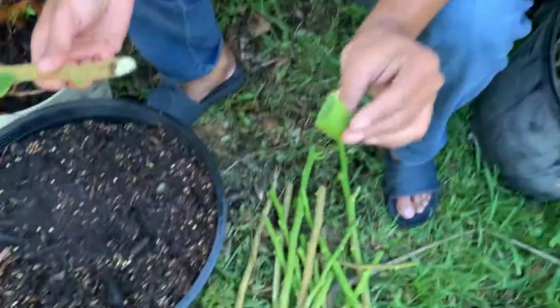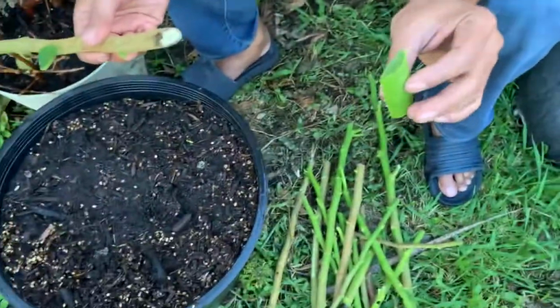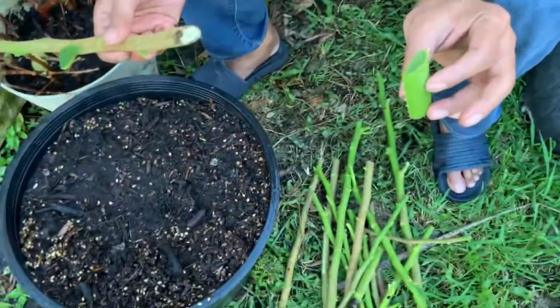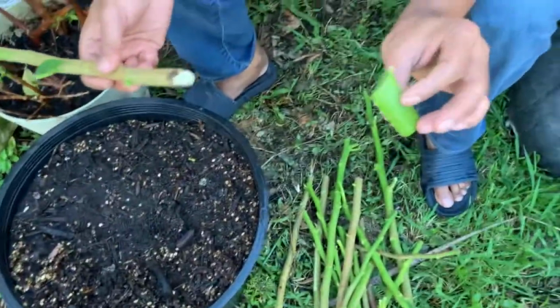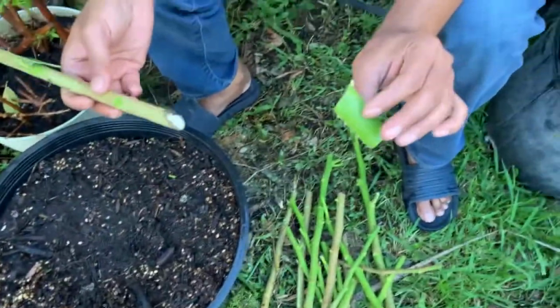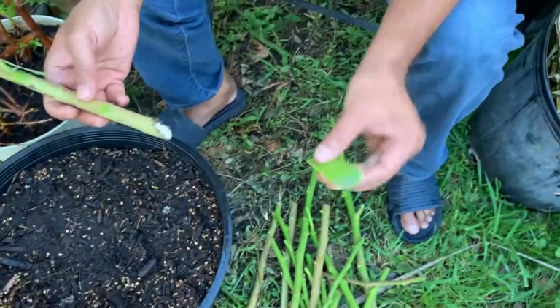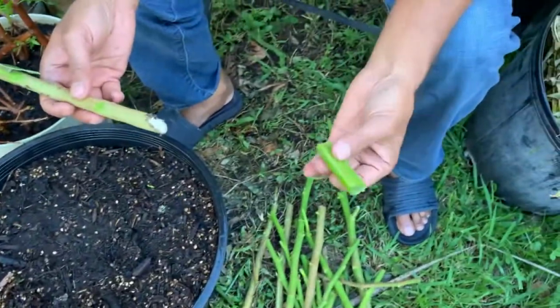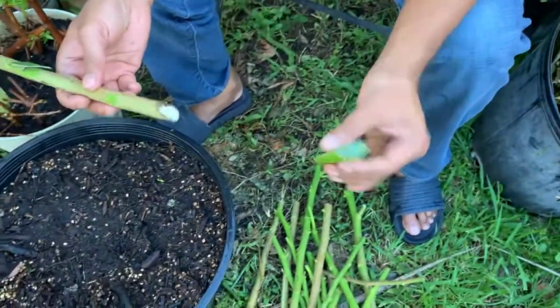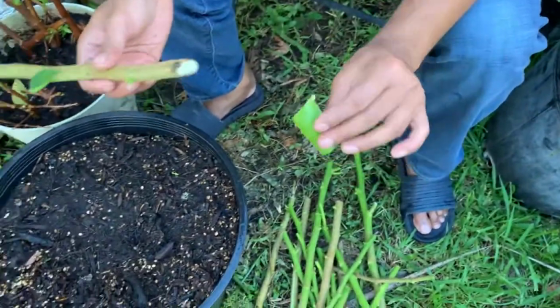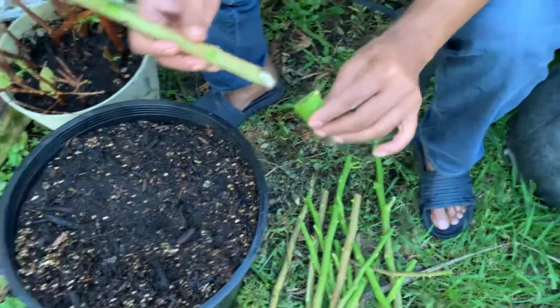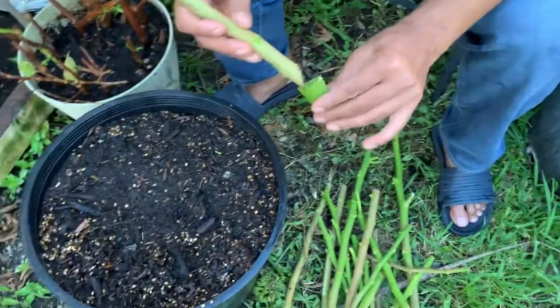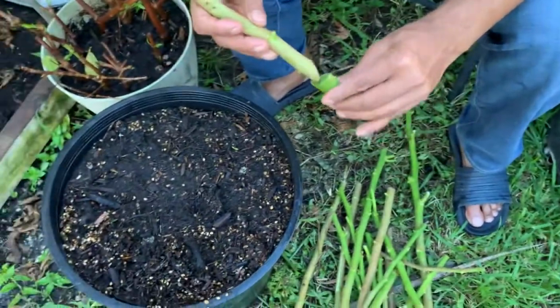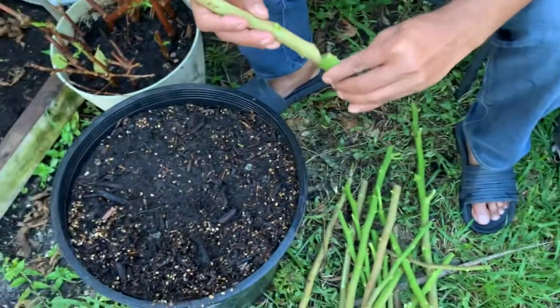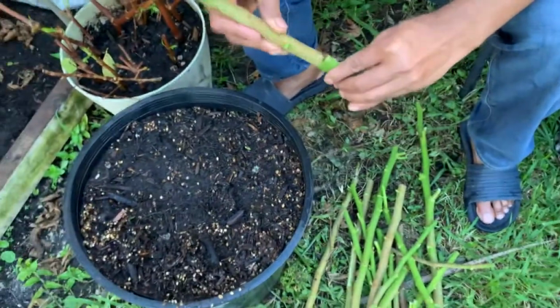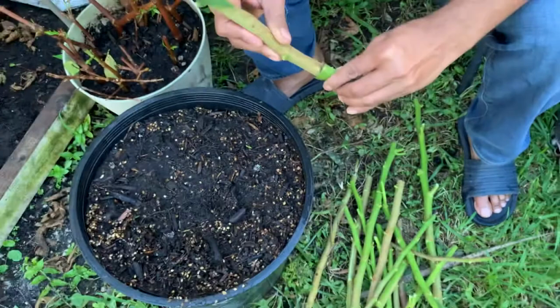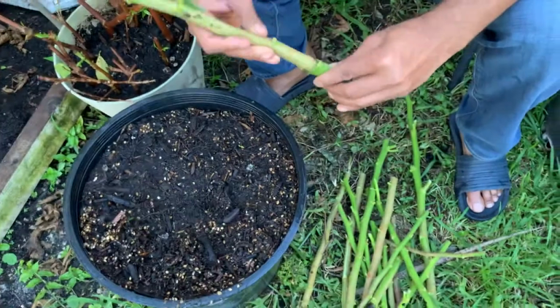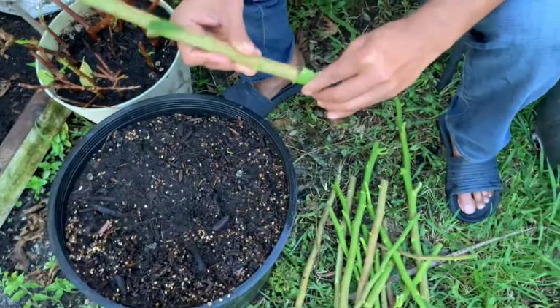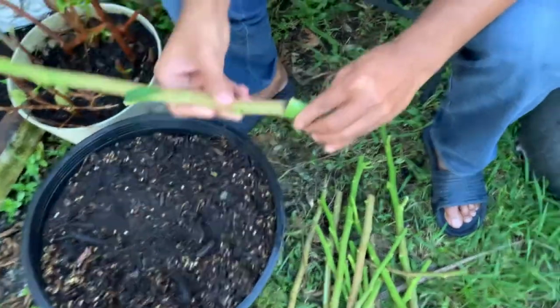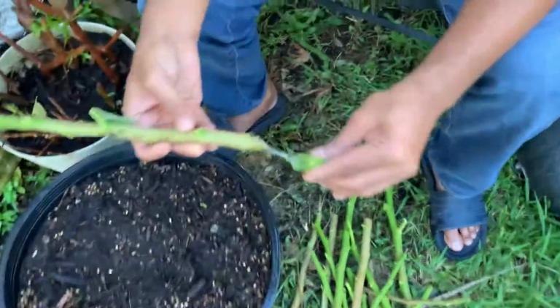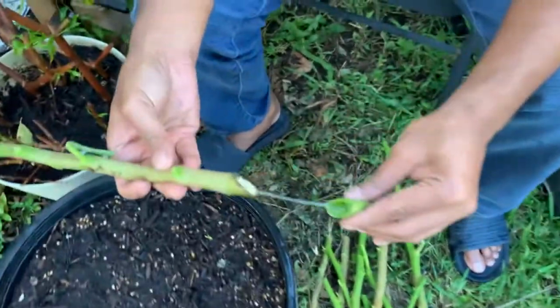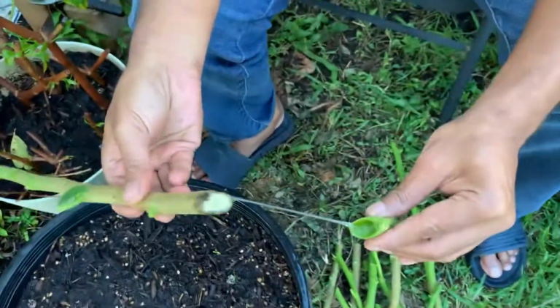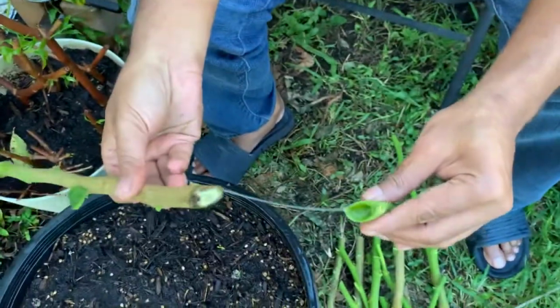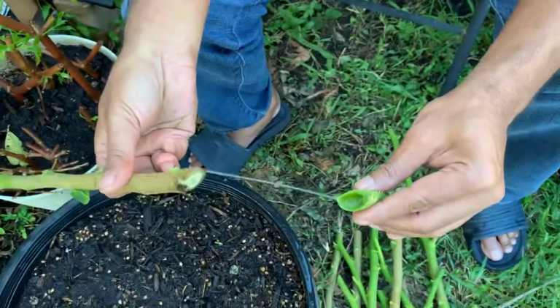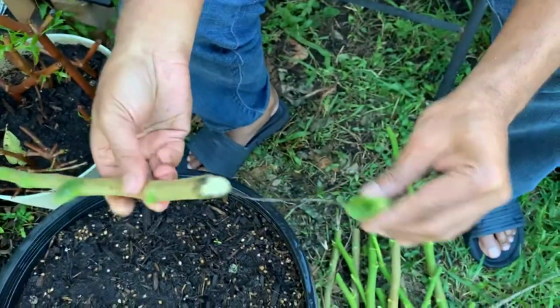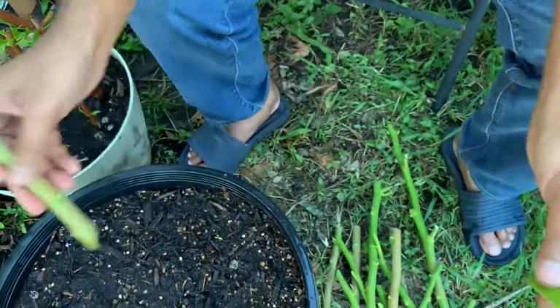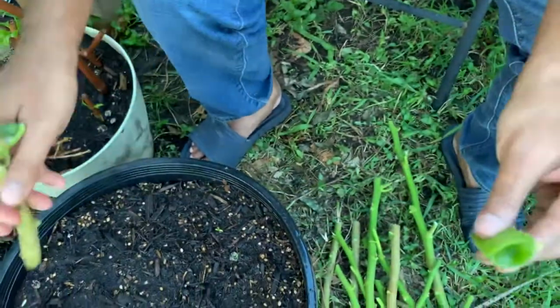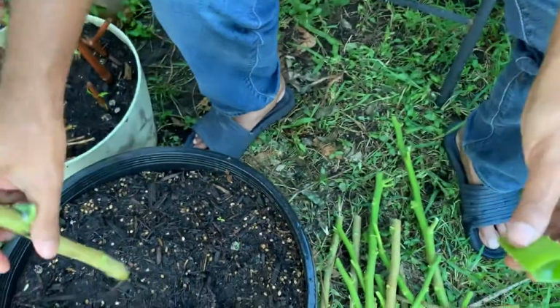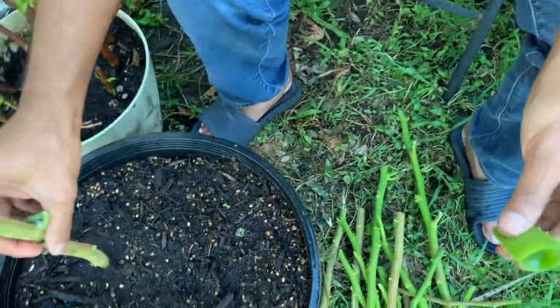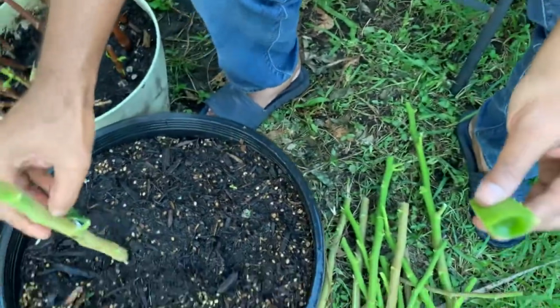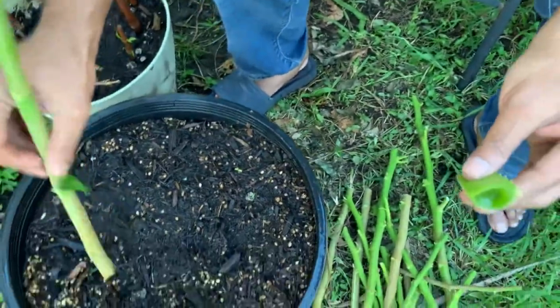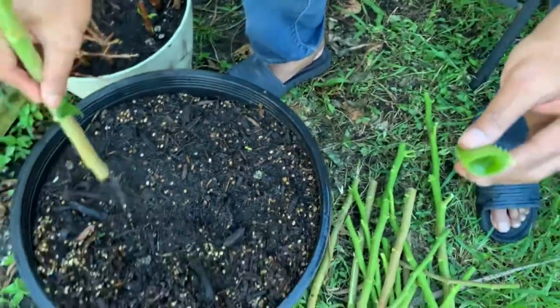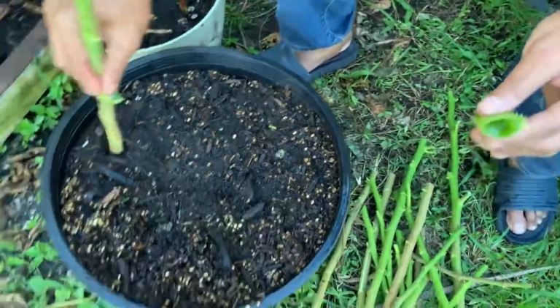I got aloe vera — cut it in half and just stick it in. It's going to work as a rooting hormone. Just stick it there.